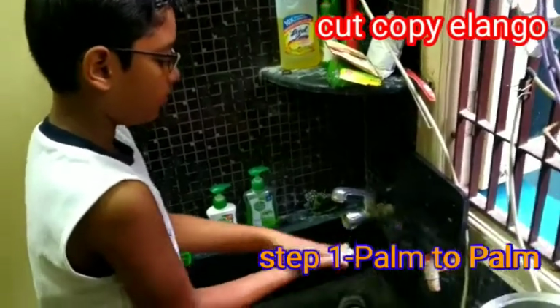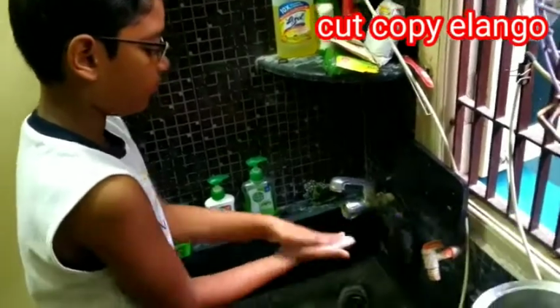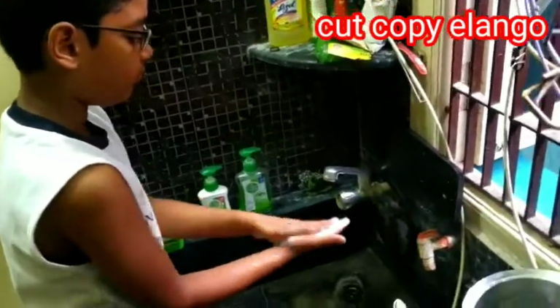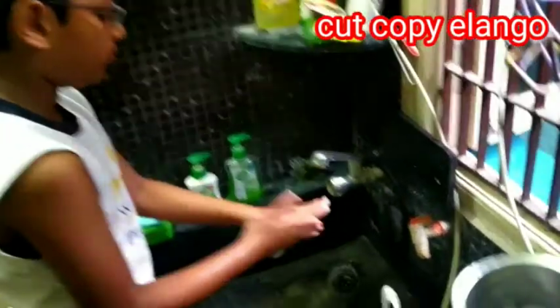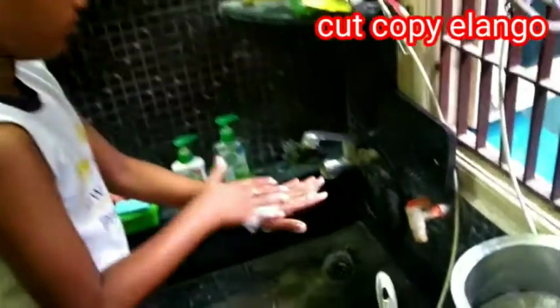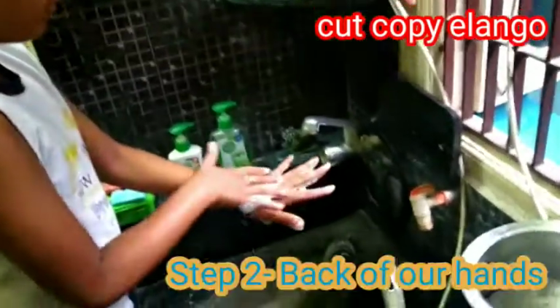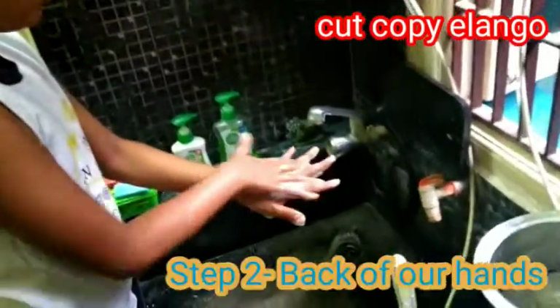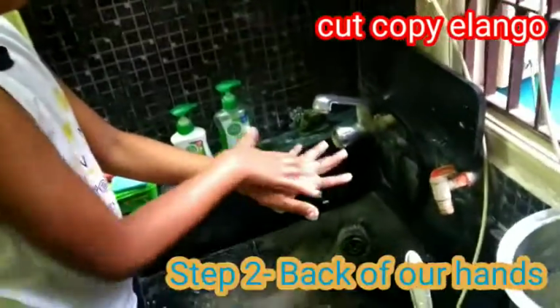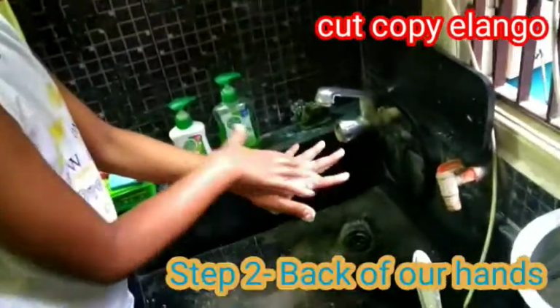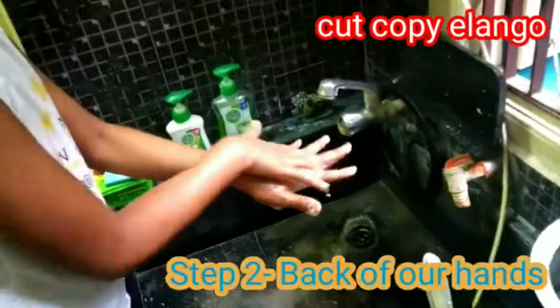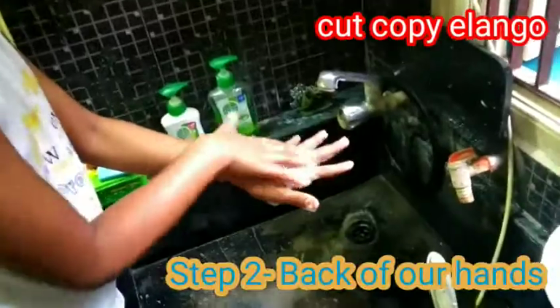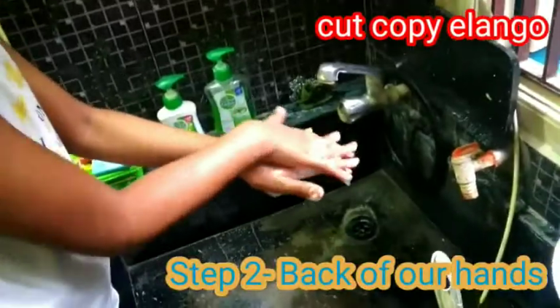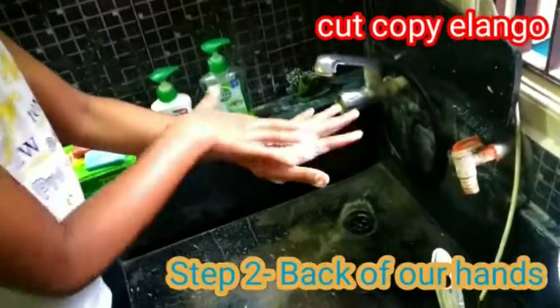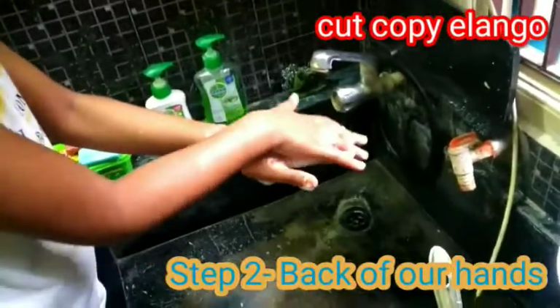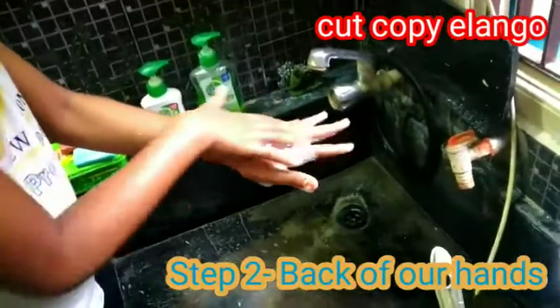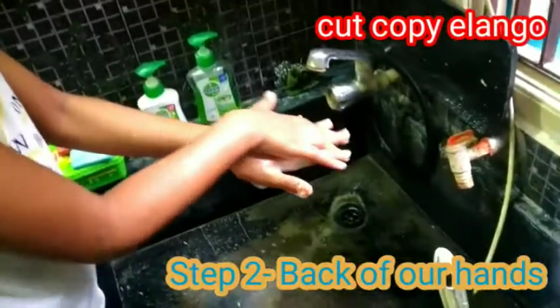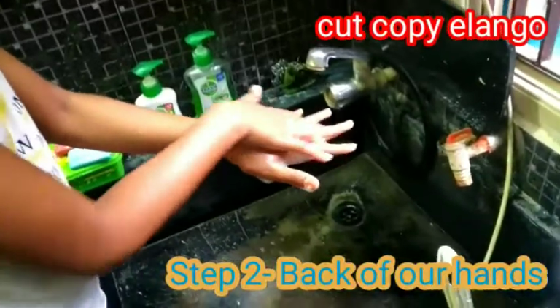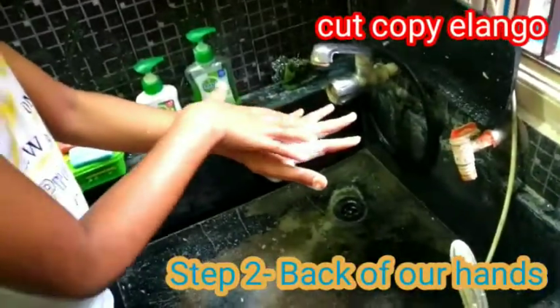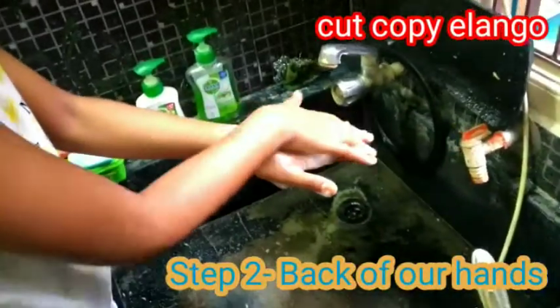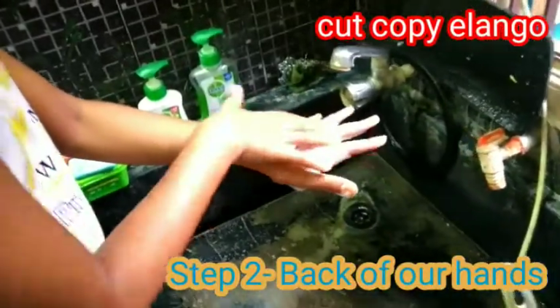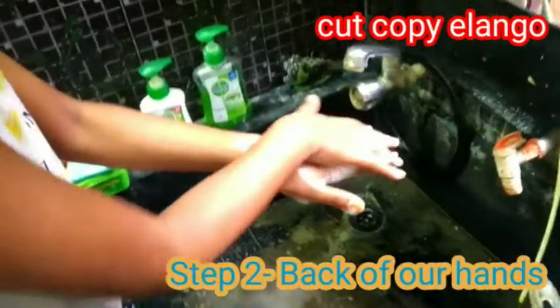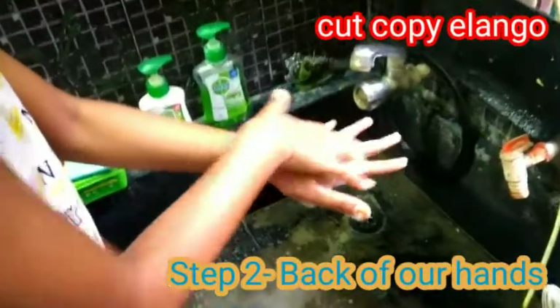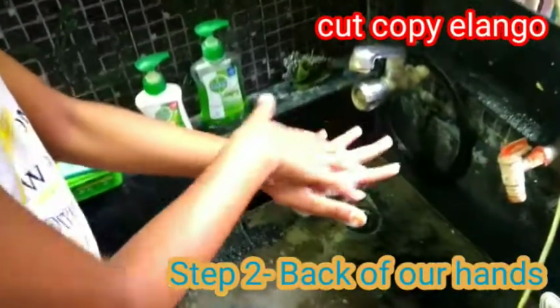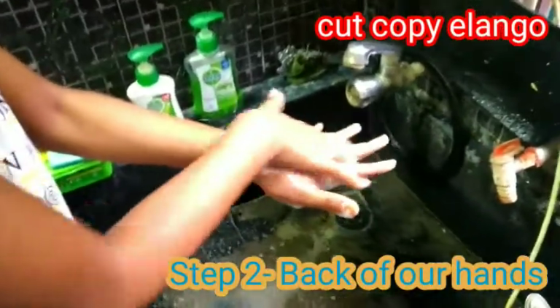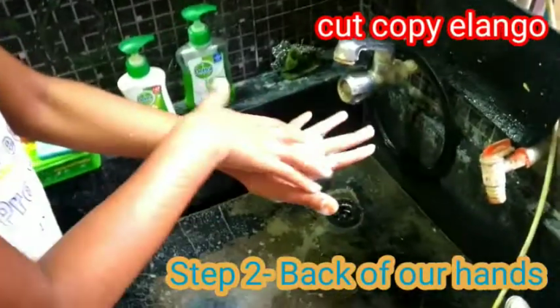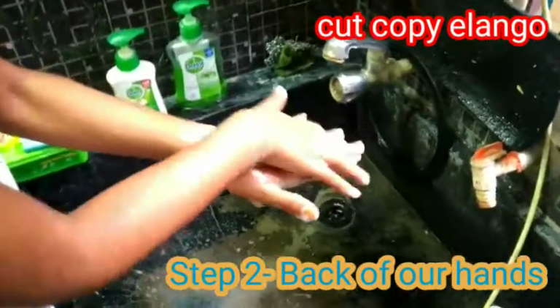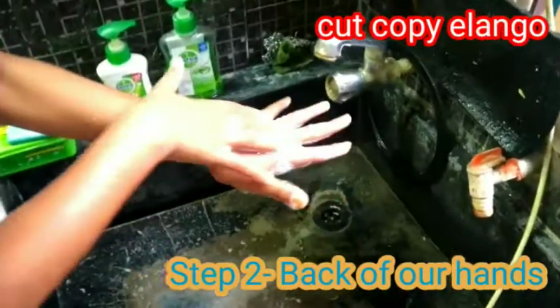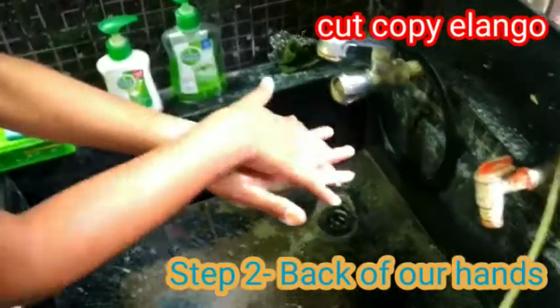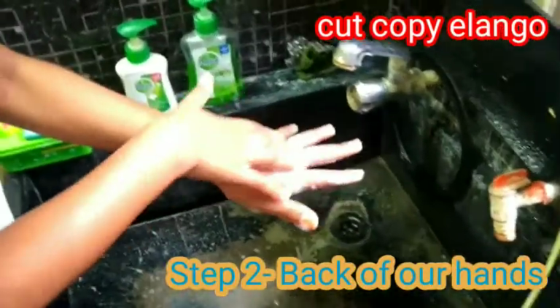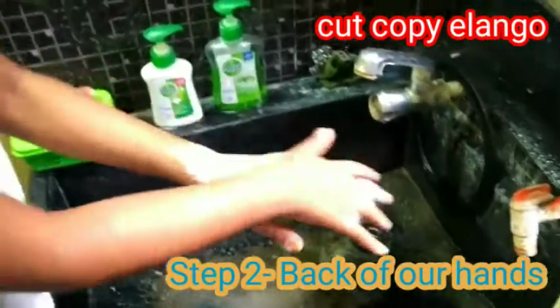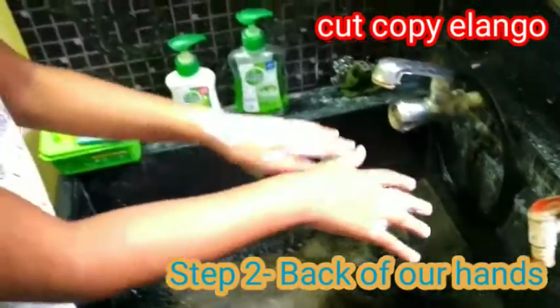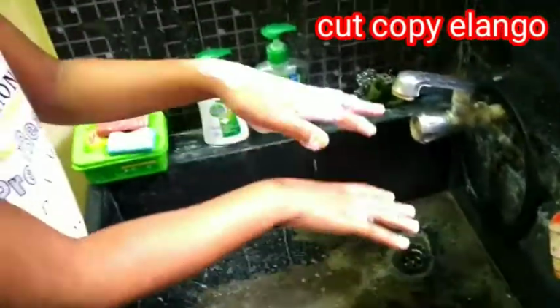Step 1: Palm to palm. Step 2: Back of our fingers.